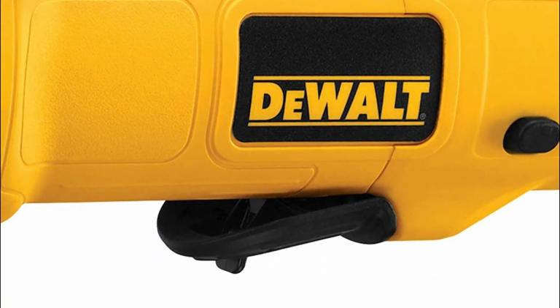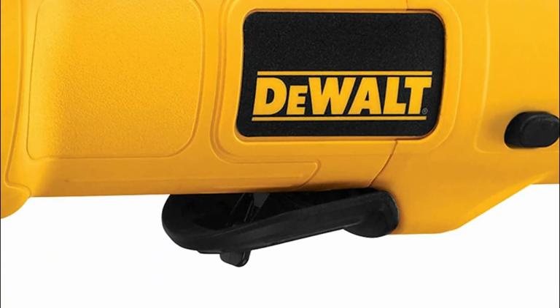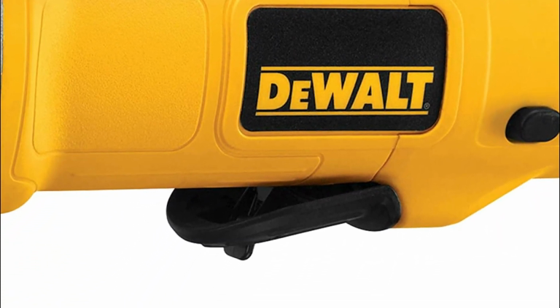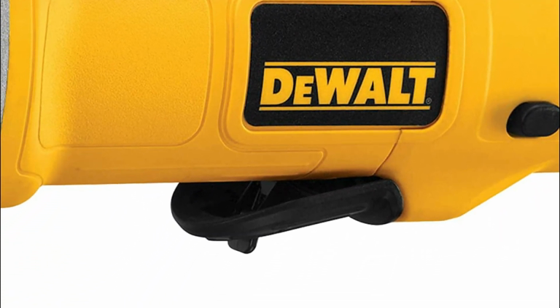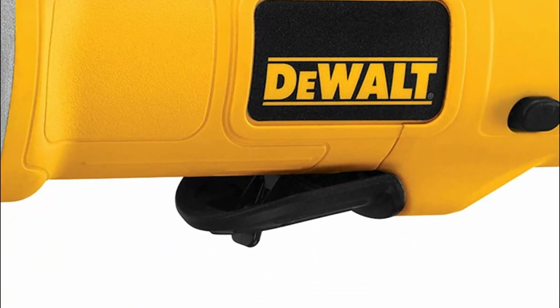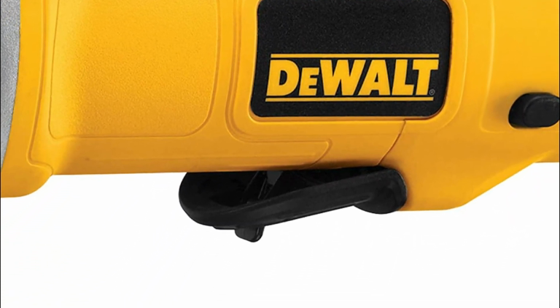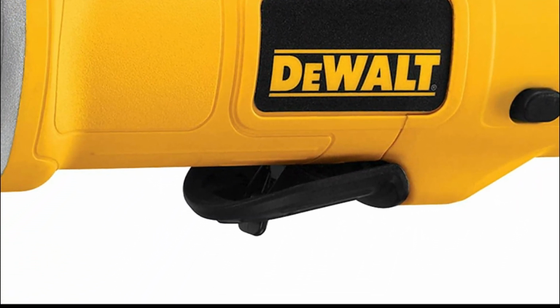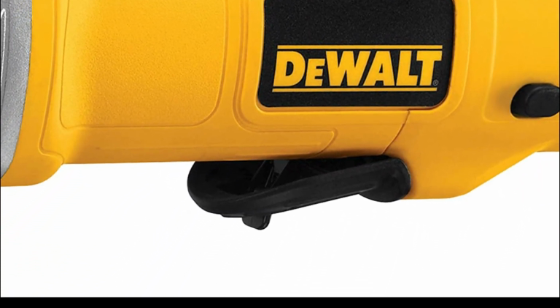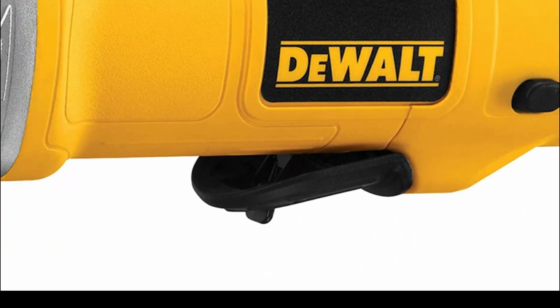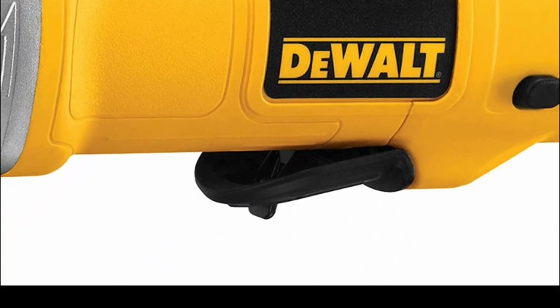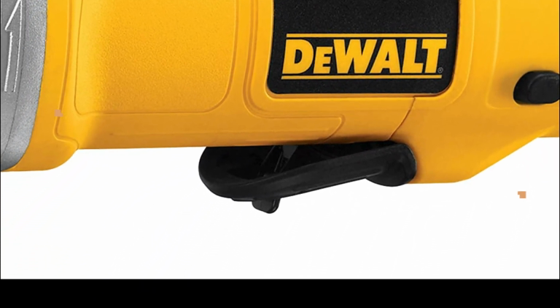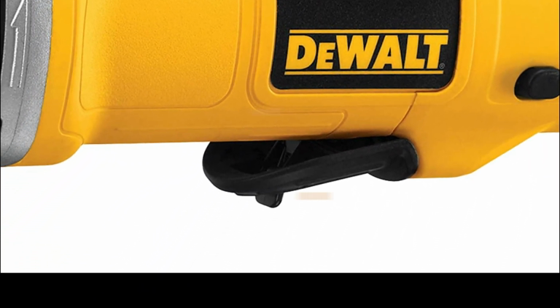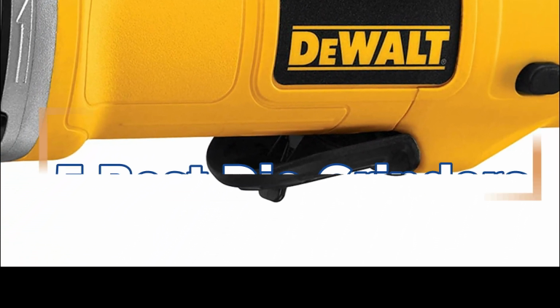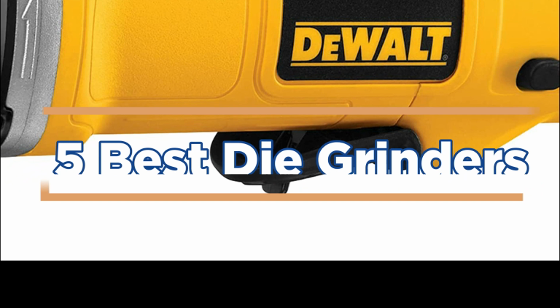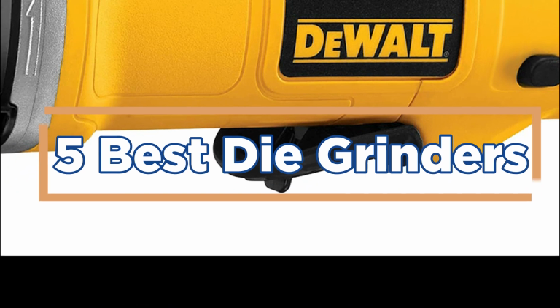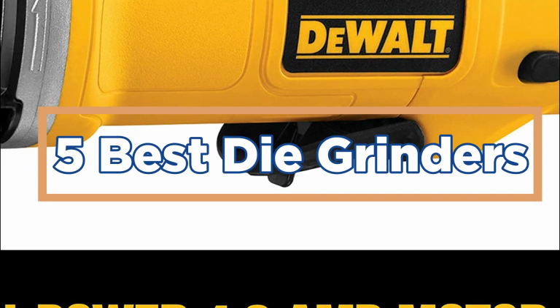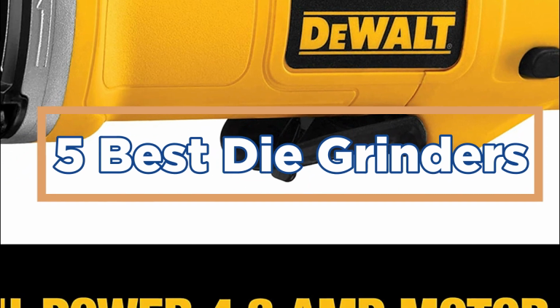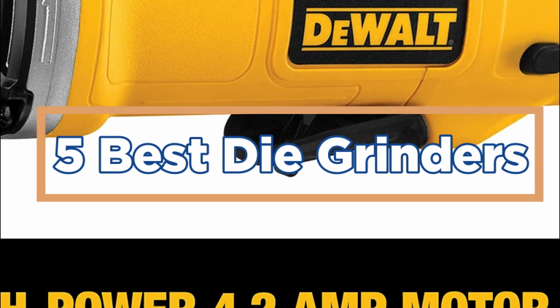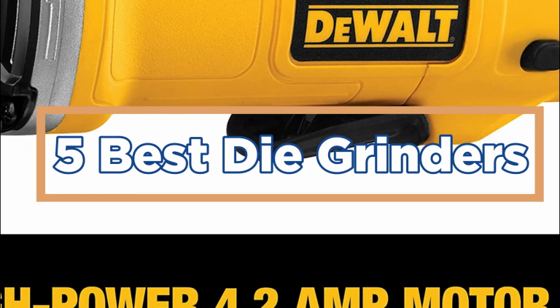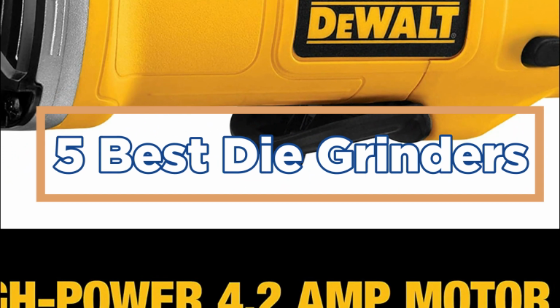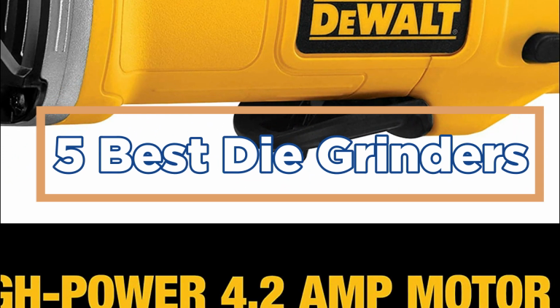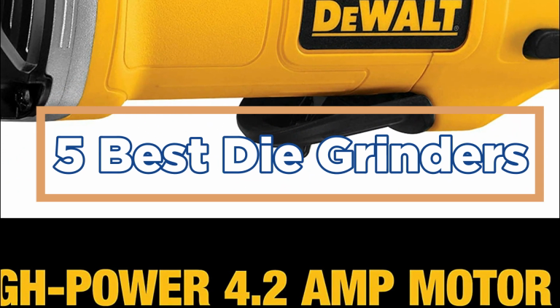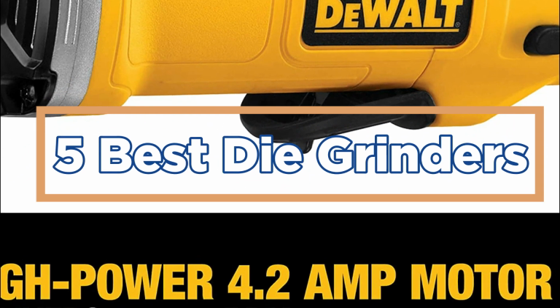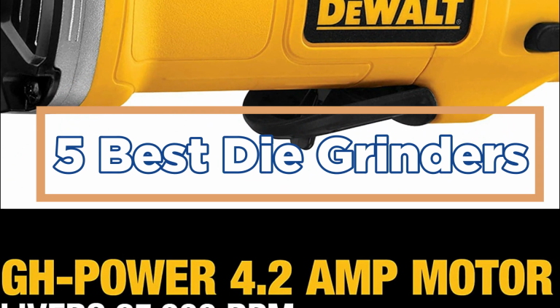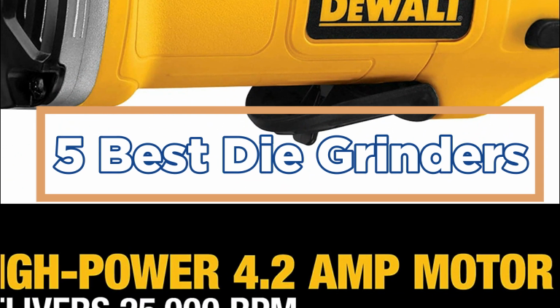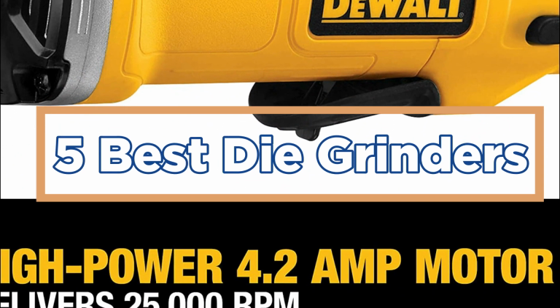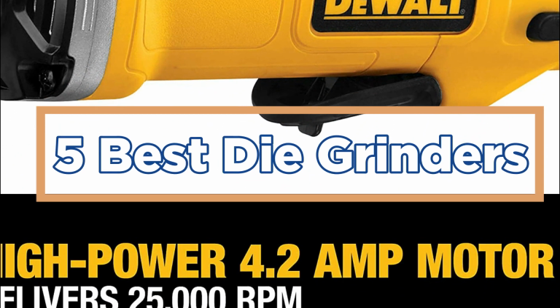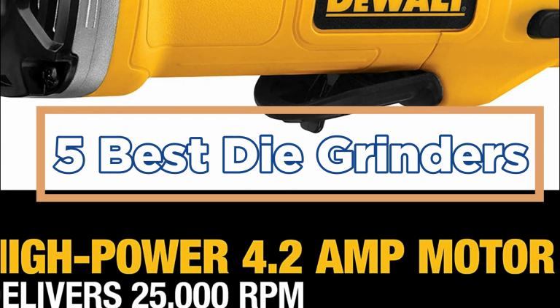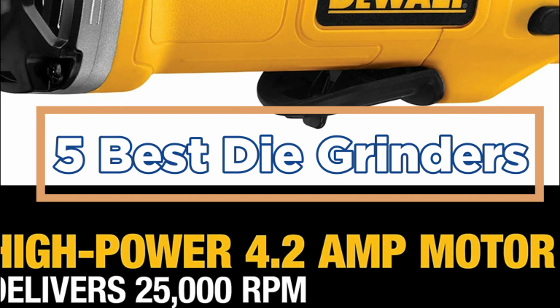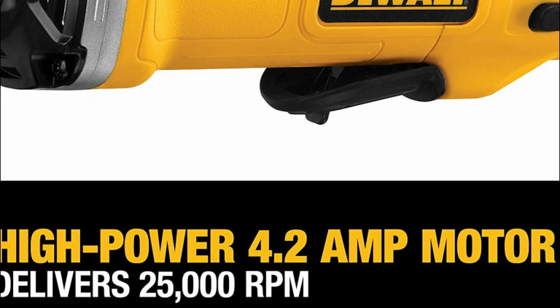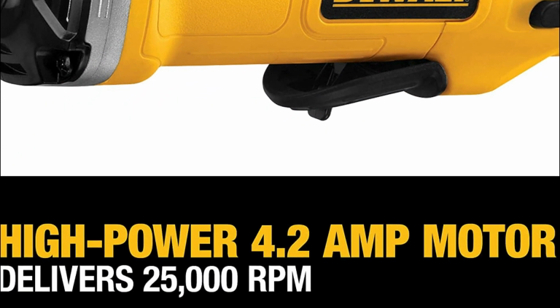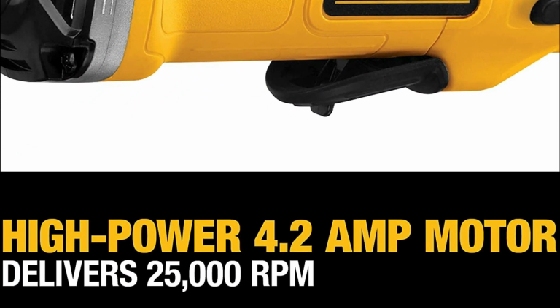In today's video, we will show you the top 5 best die grinders. So, let's get started.